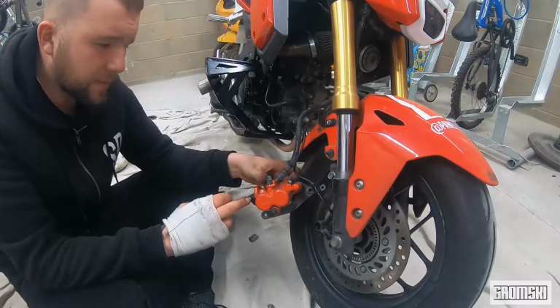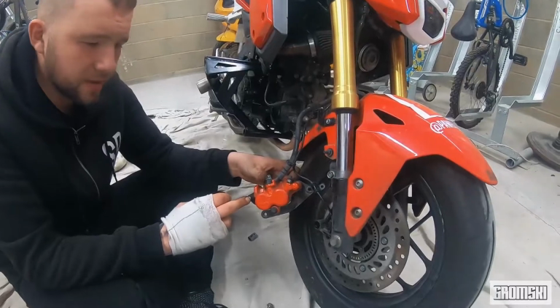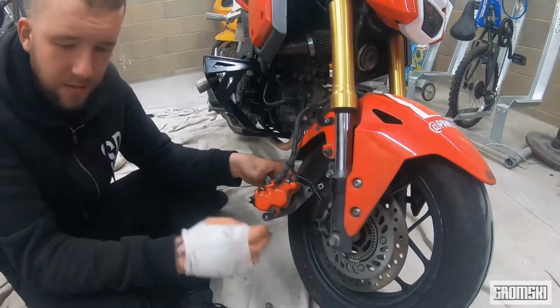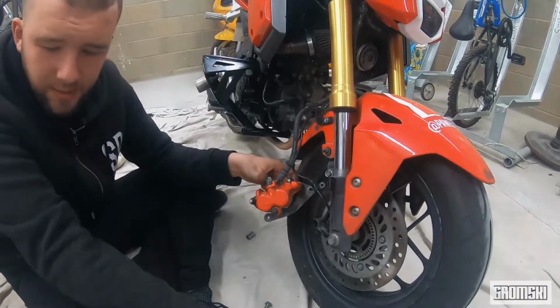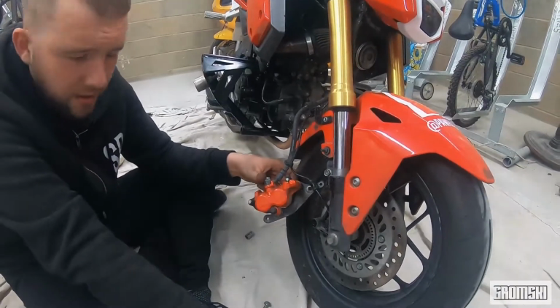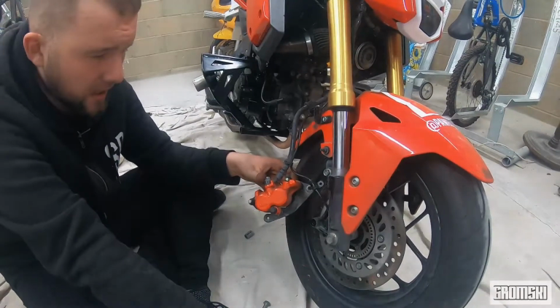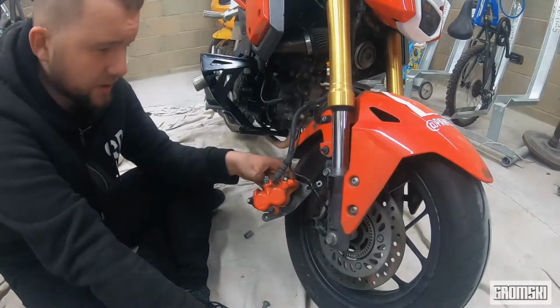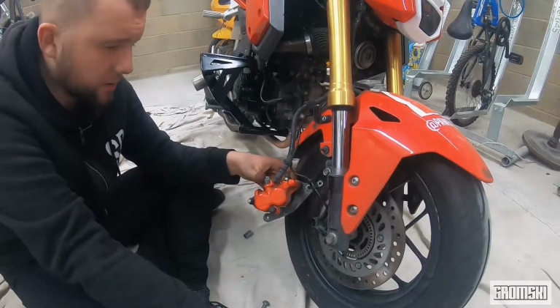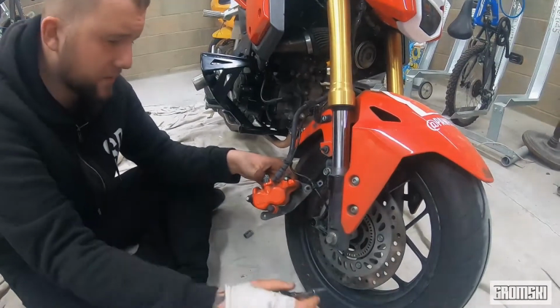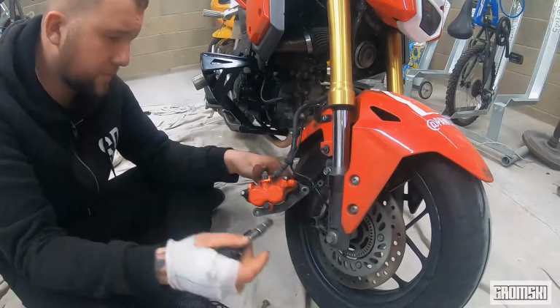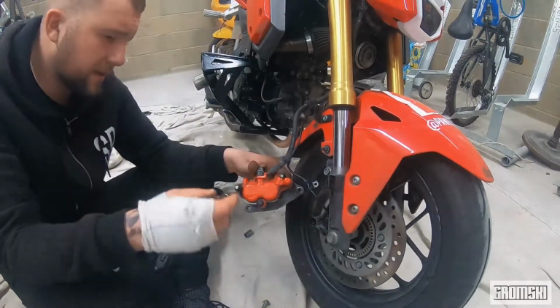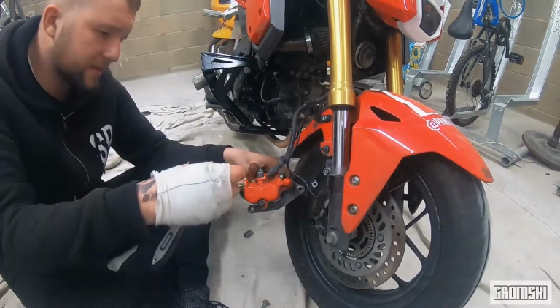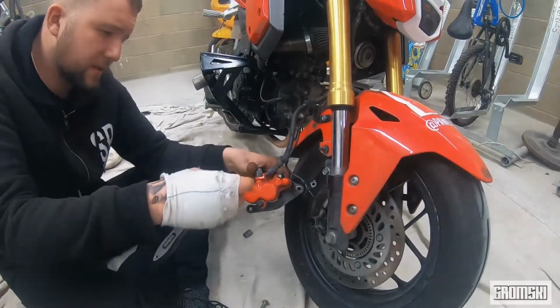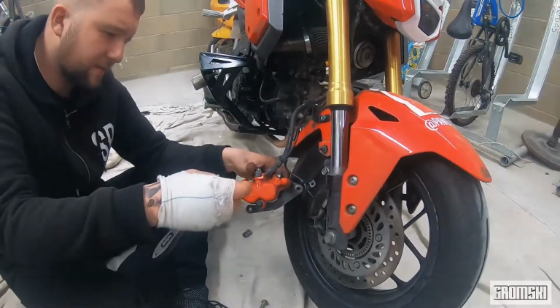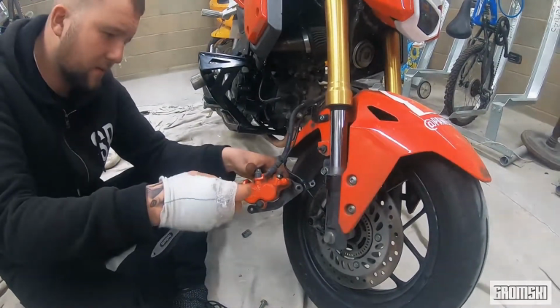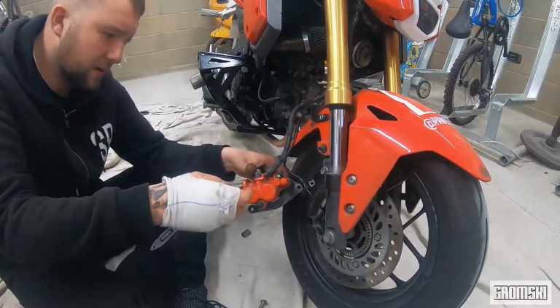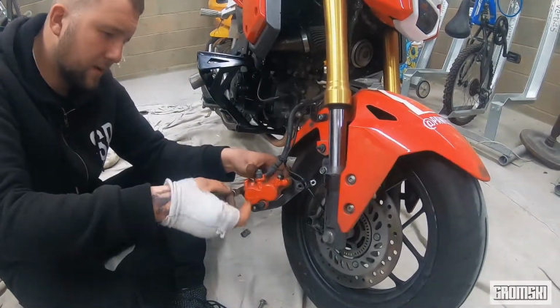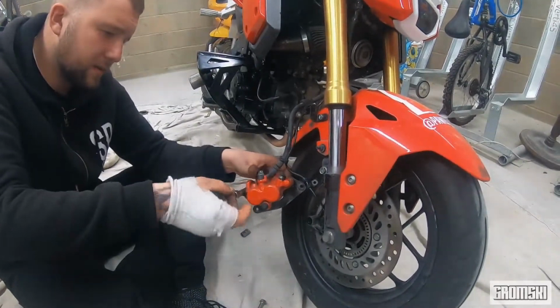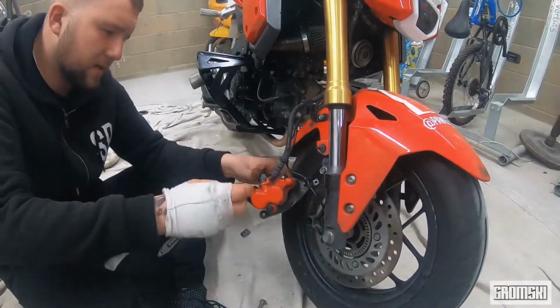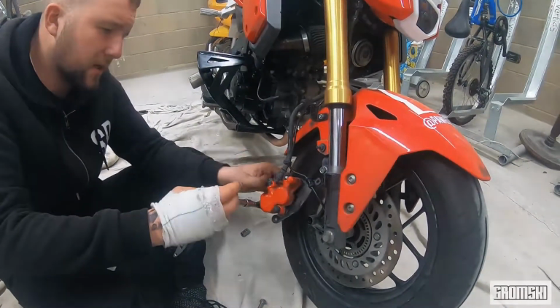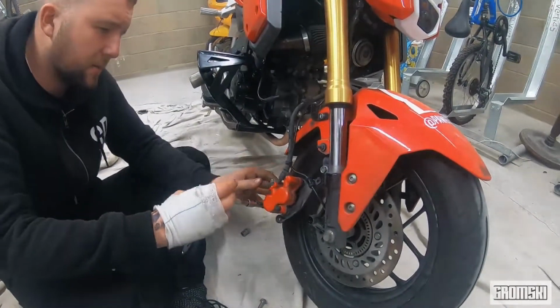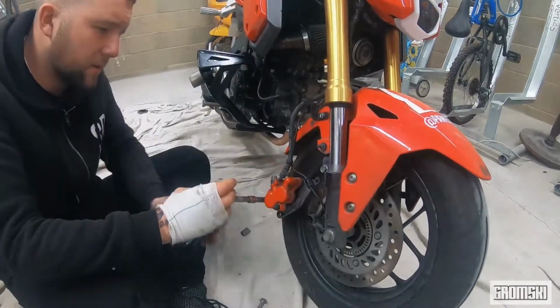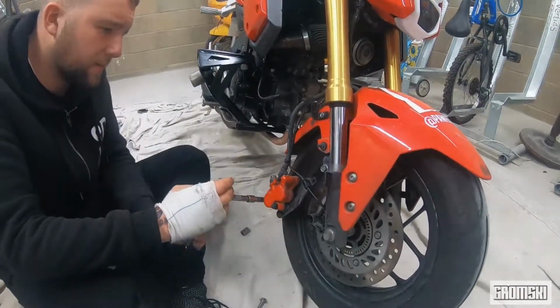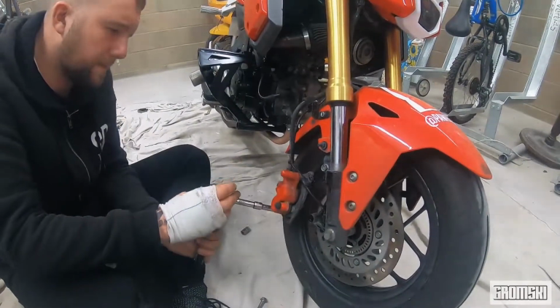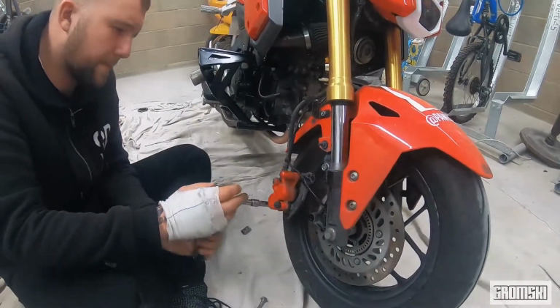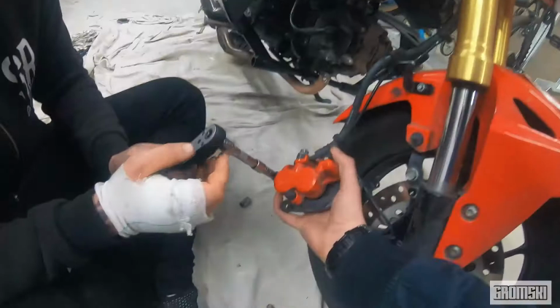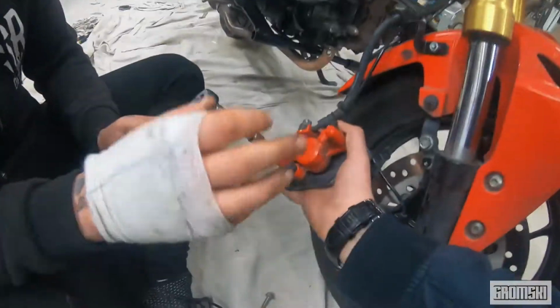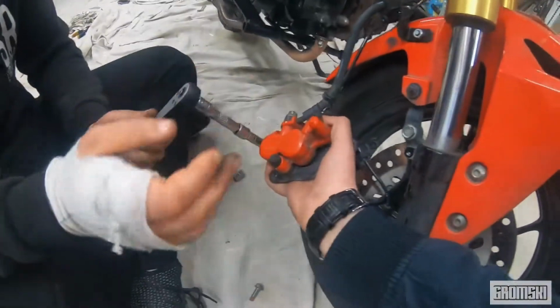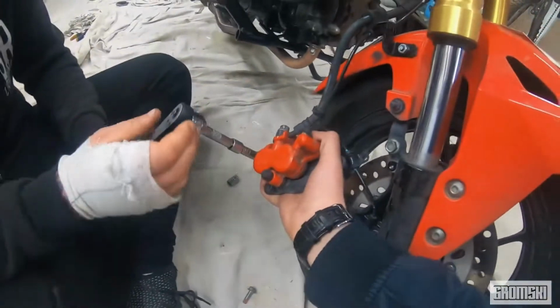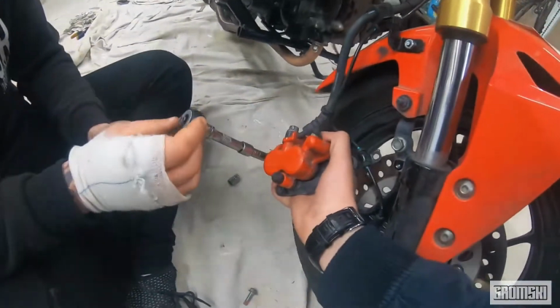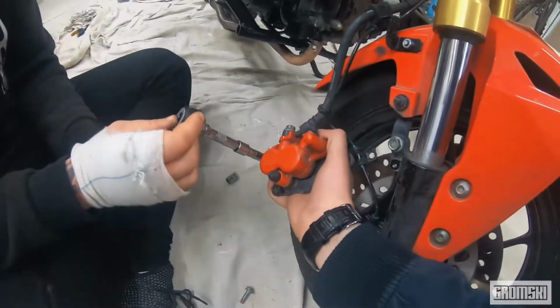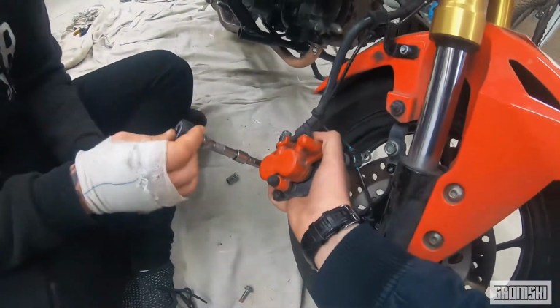Next up, taking out the pin. This is the pin that actually holds the pads together. It's an 8mm. Yeah, I'm doing this one-handed.